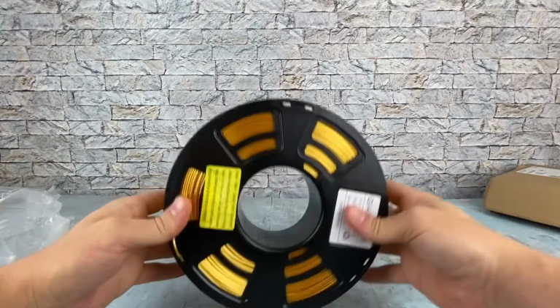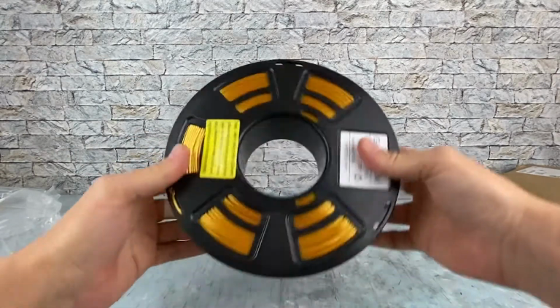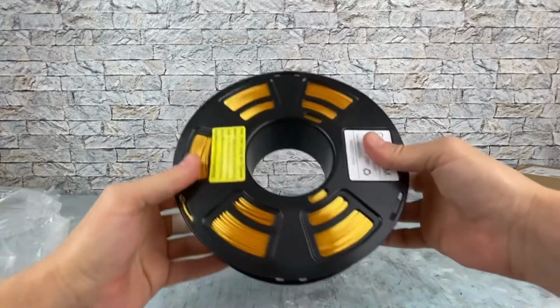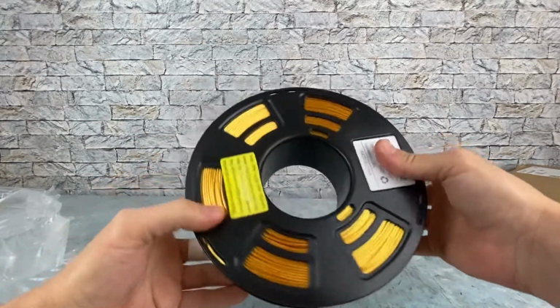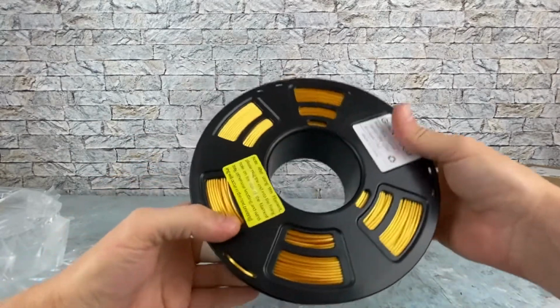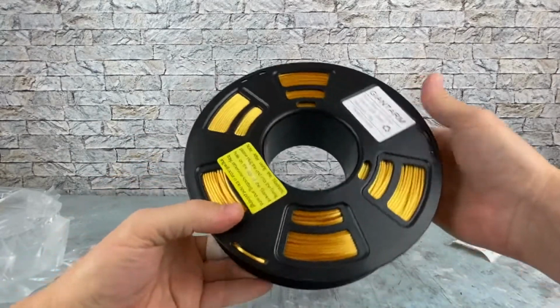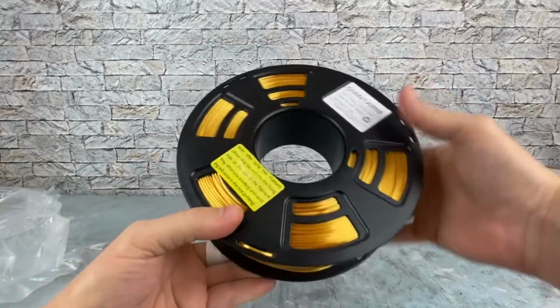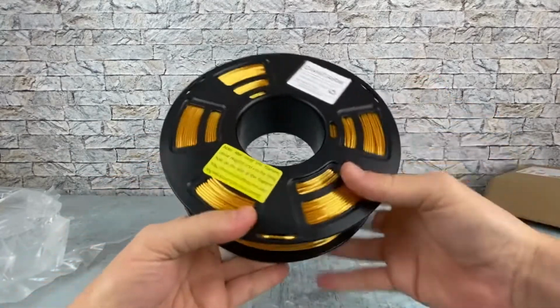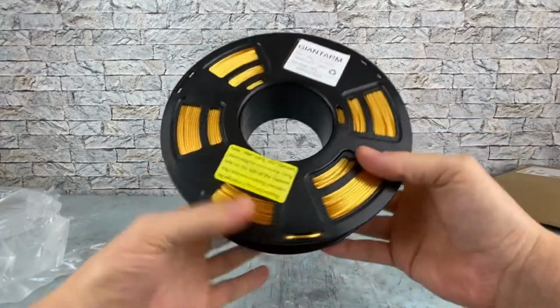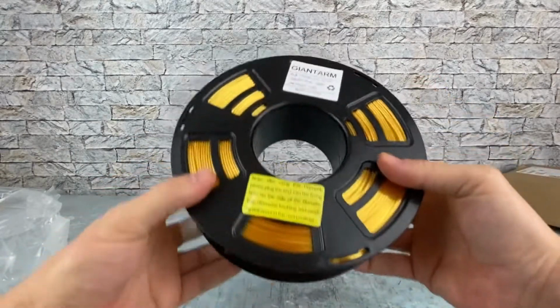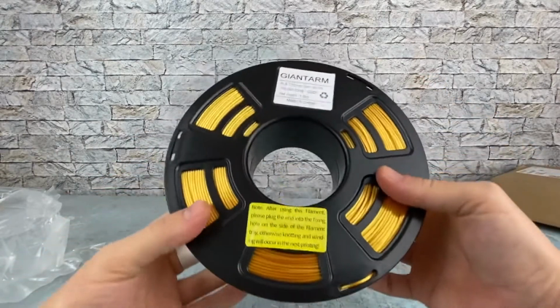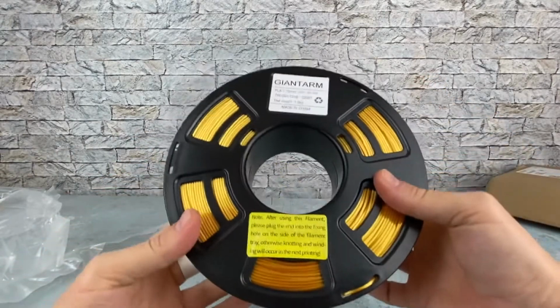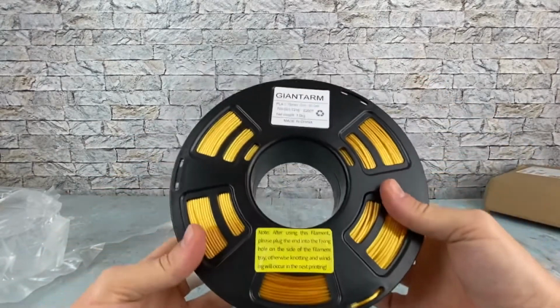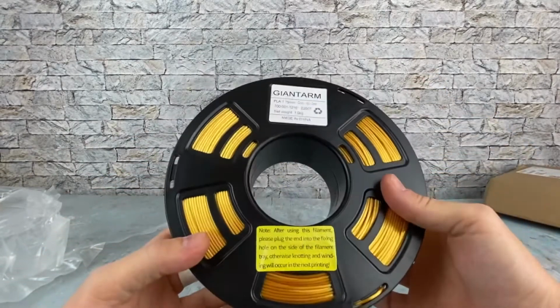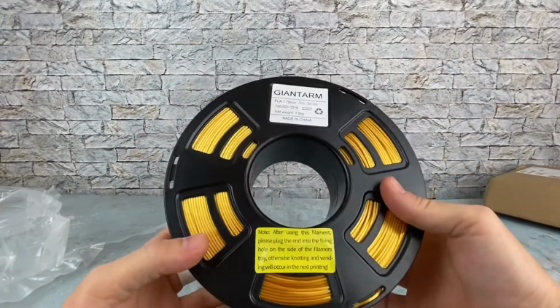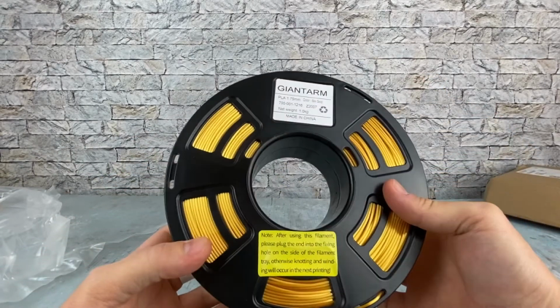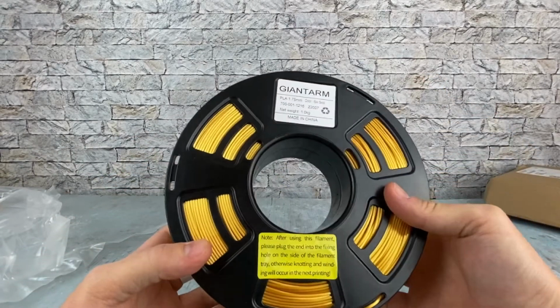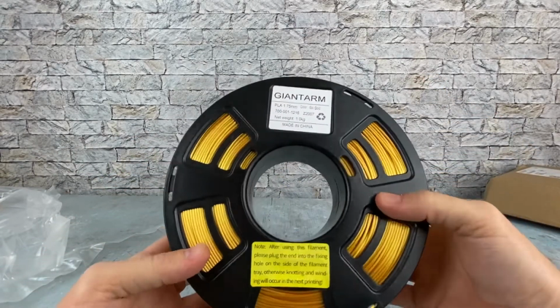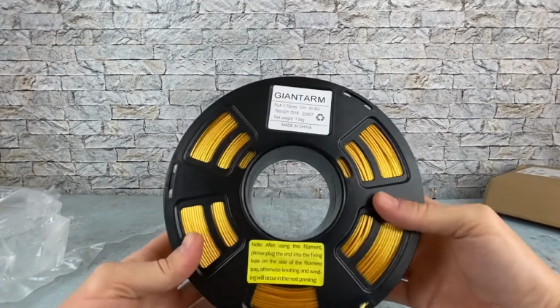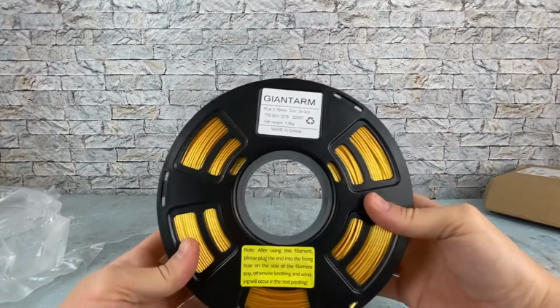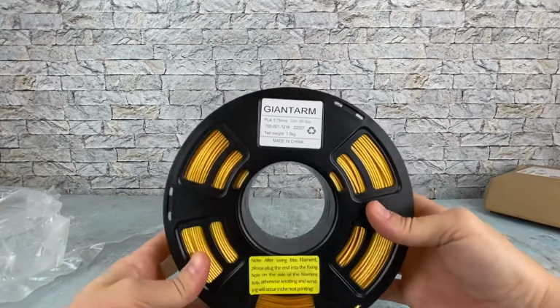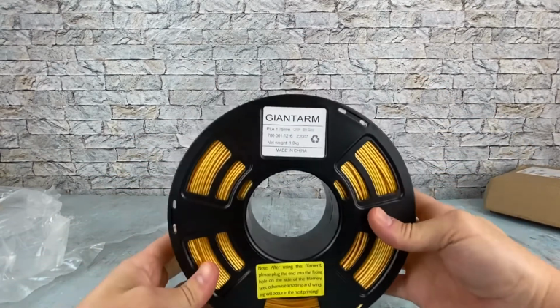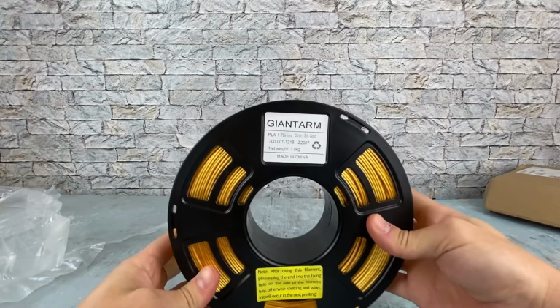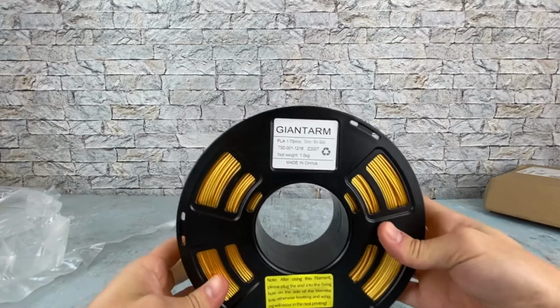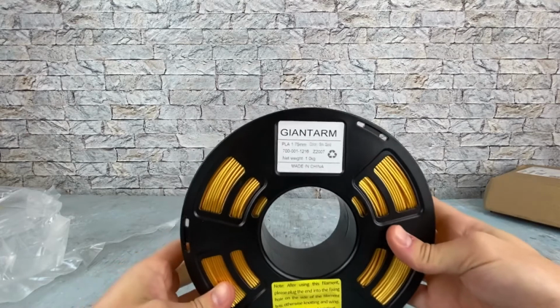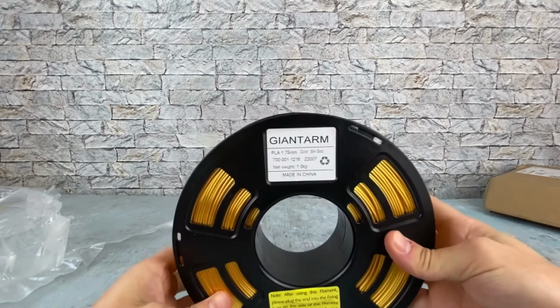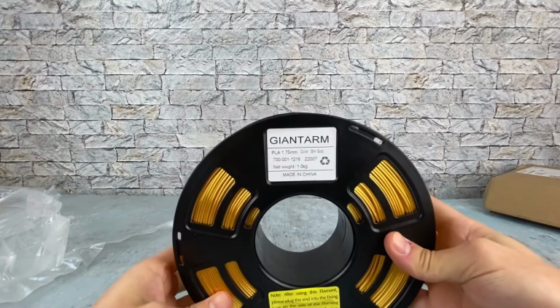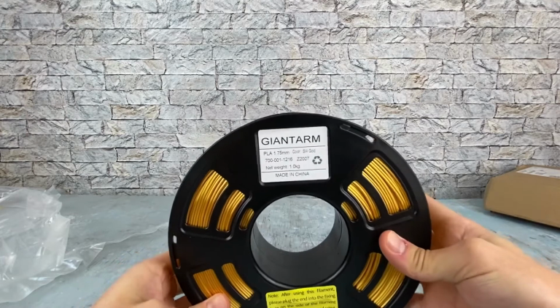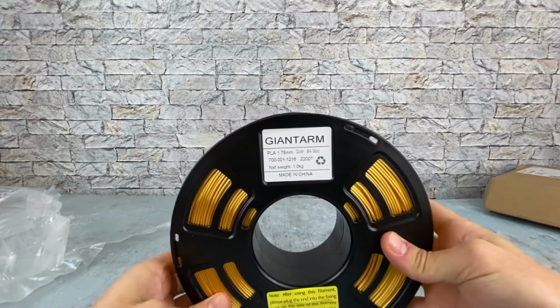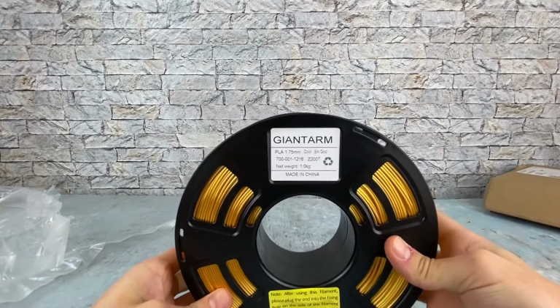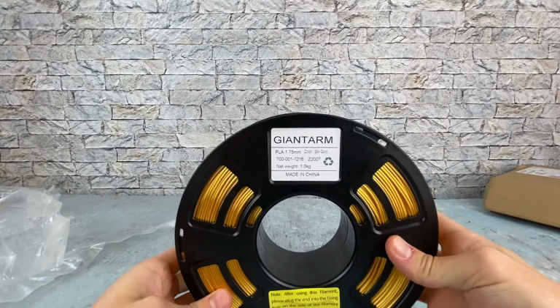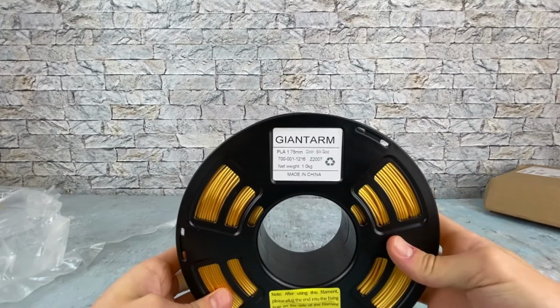Color is great. Alright, now let's go ahead and check out some sample prints.